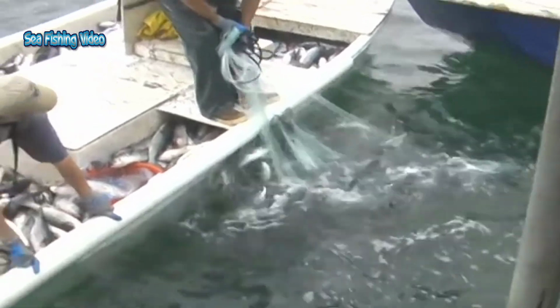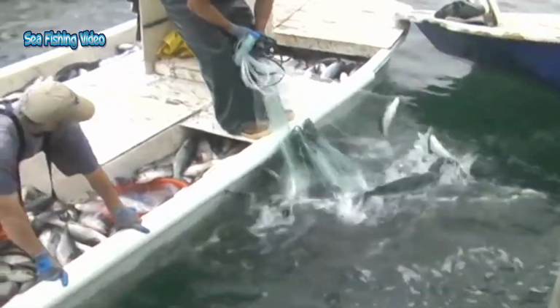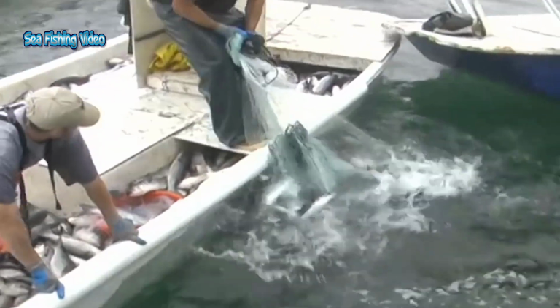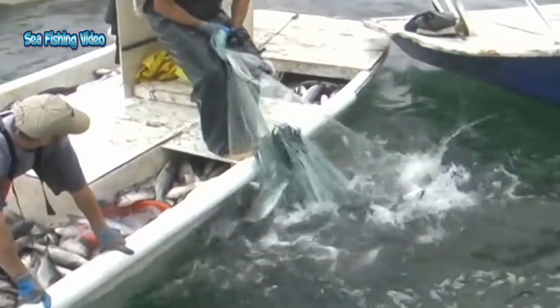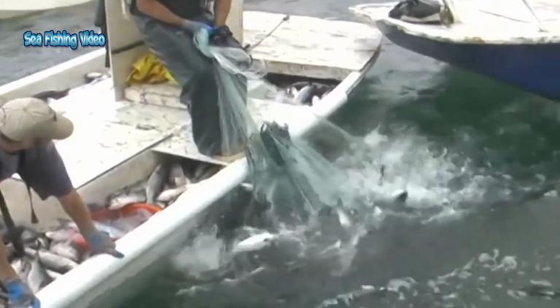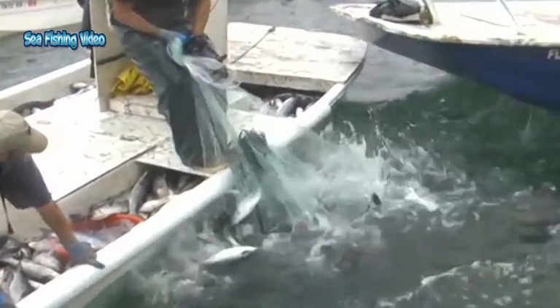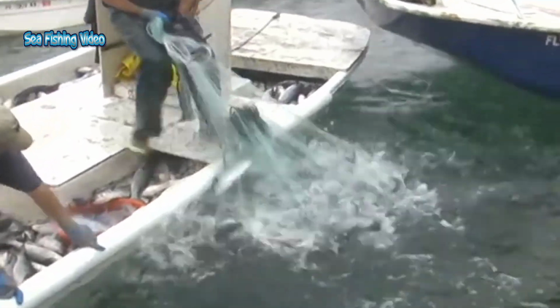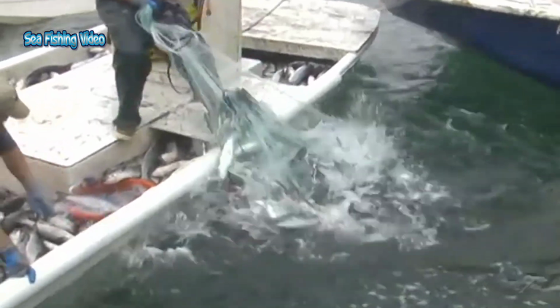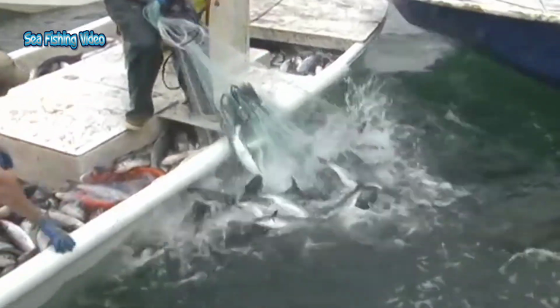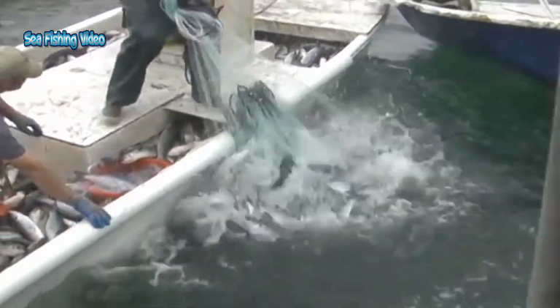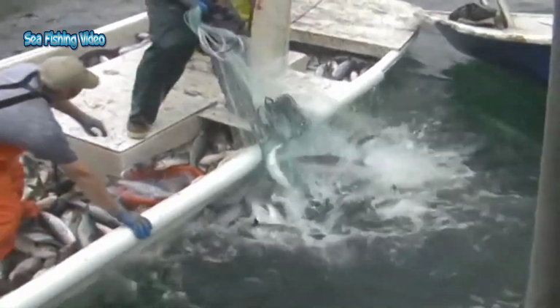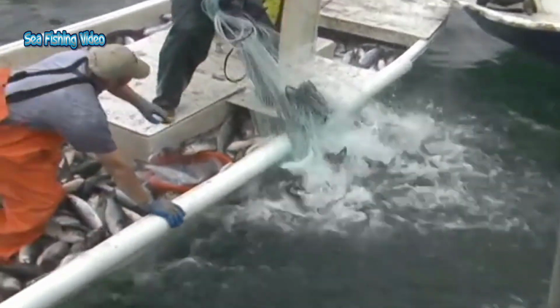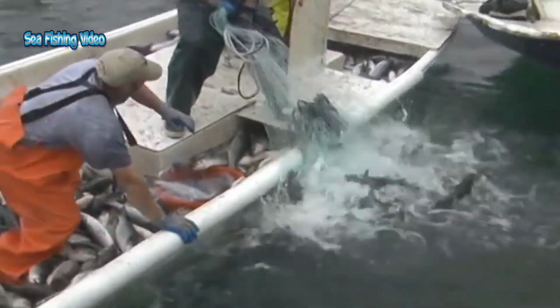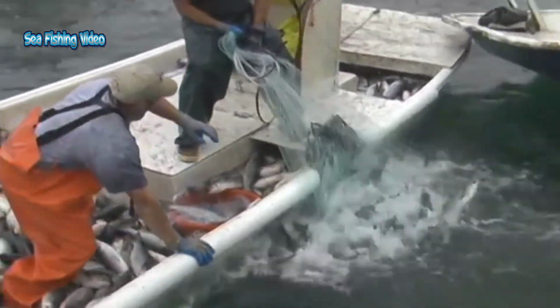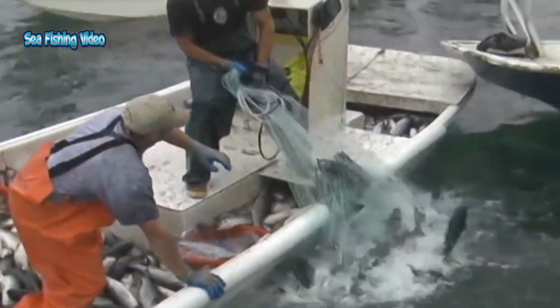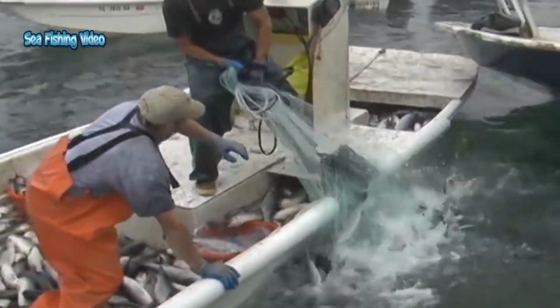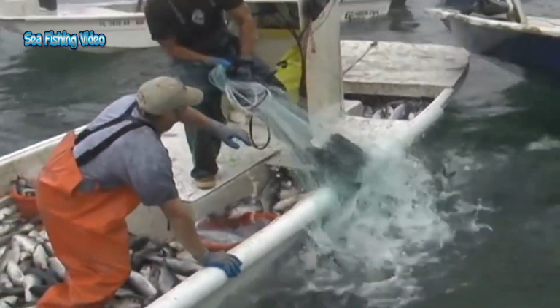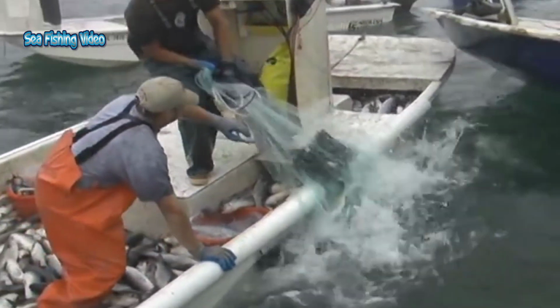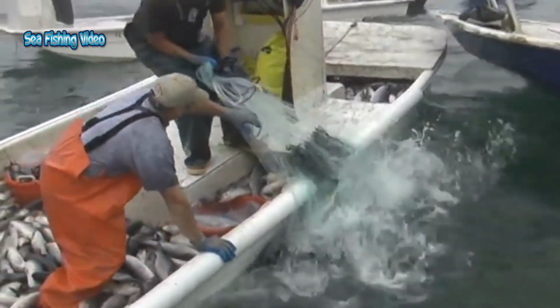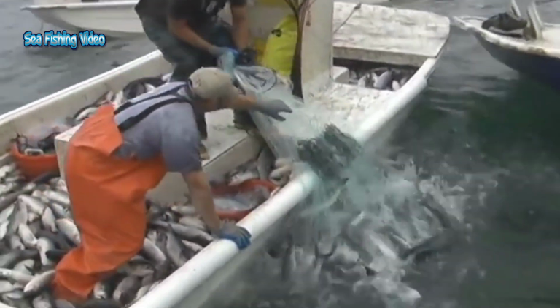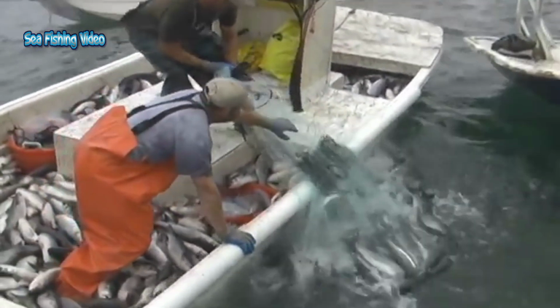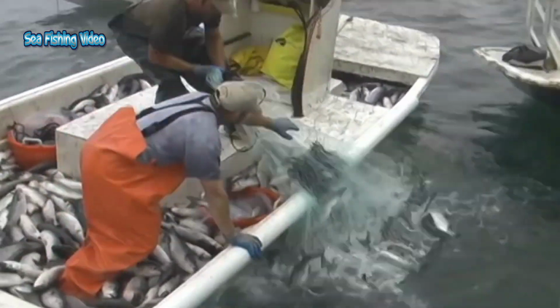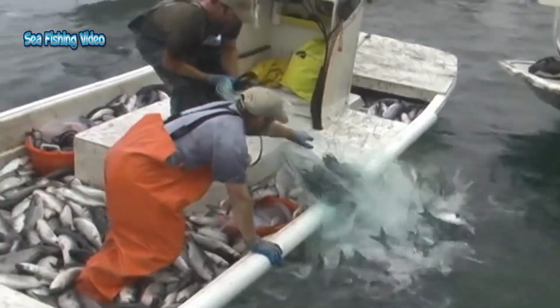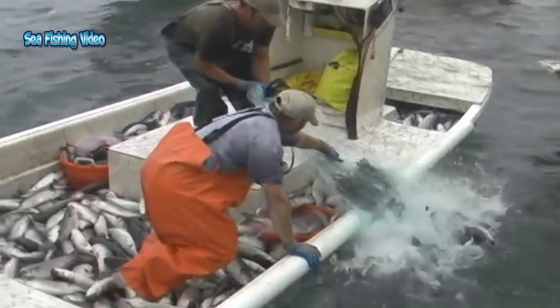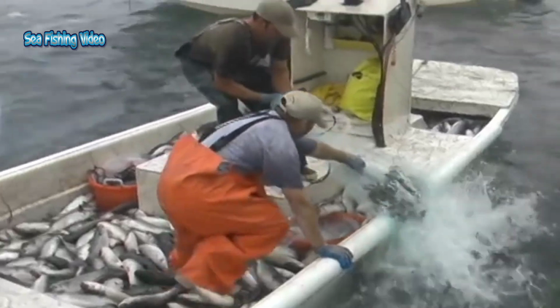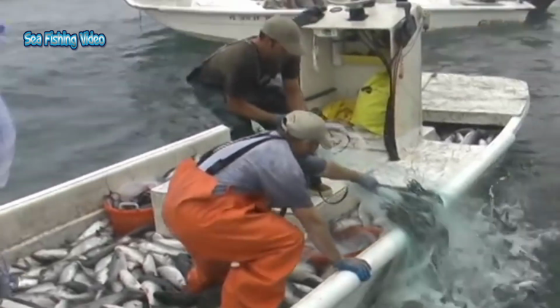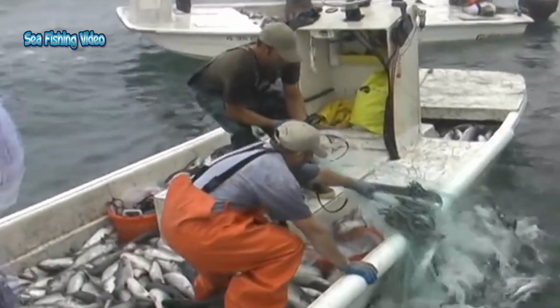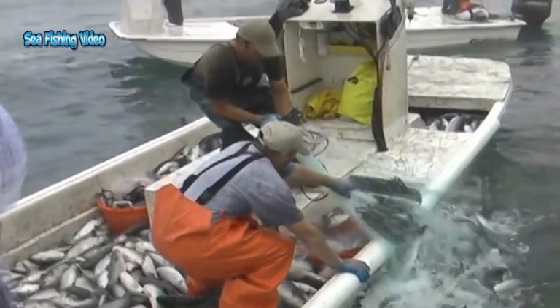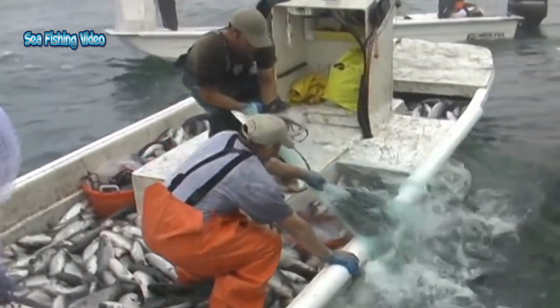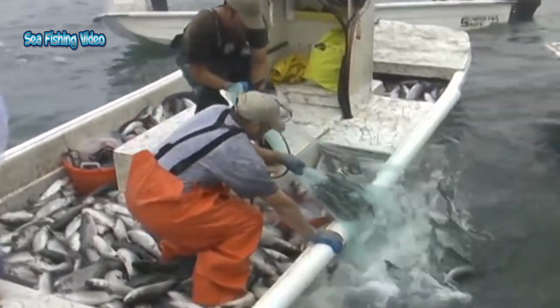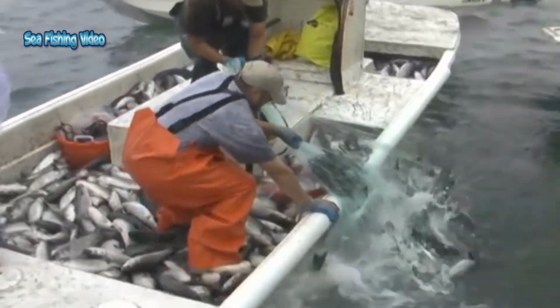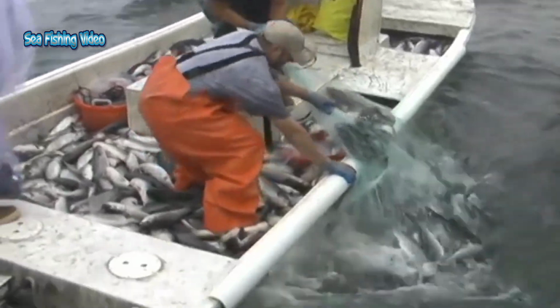Cast nets are also subject to a bycatch of unwanted fish, since there is no way to control which species wind up in the net.